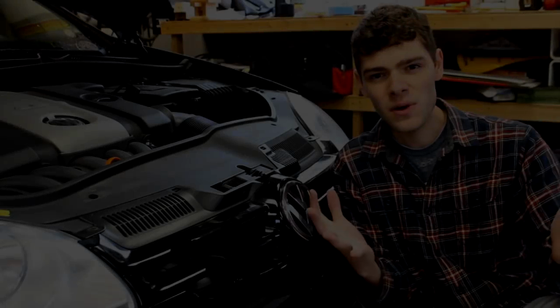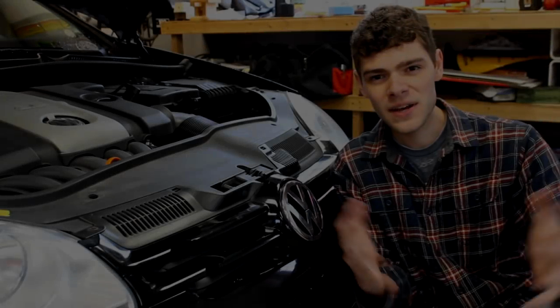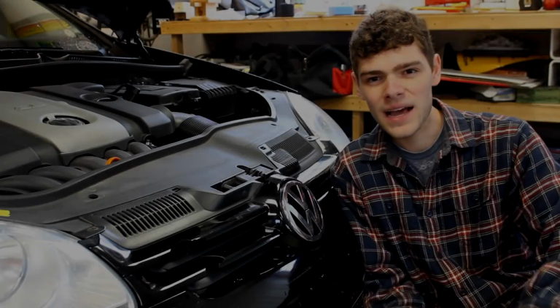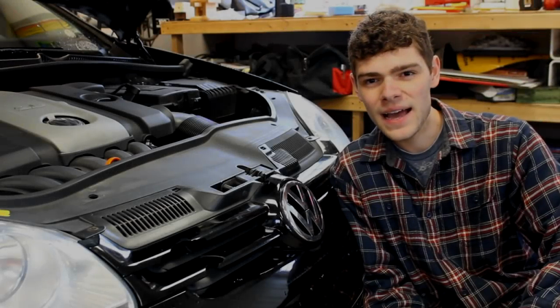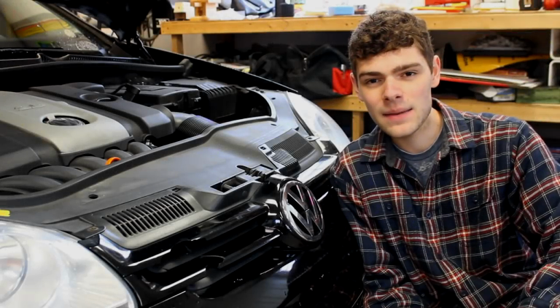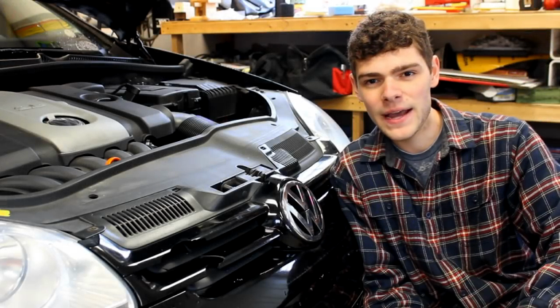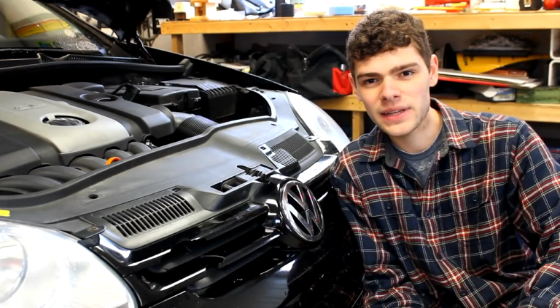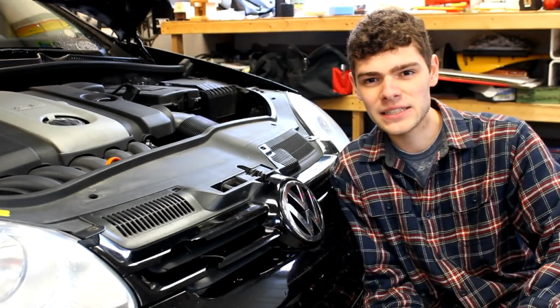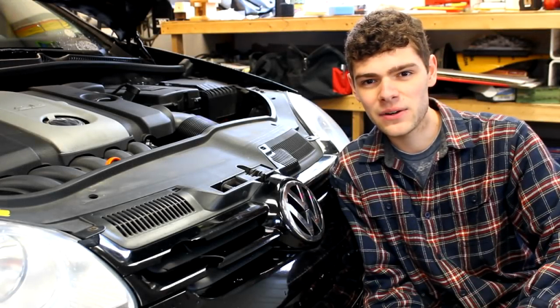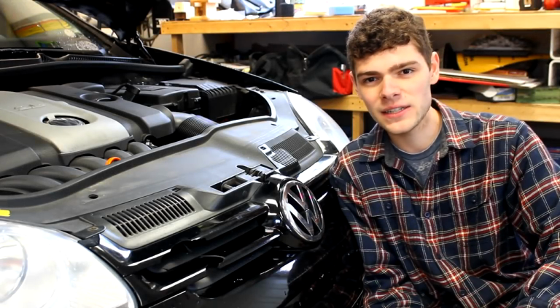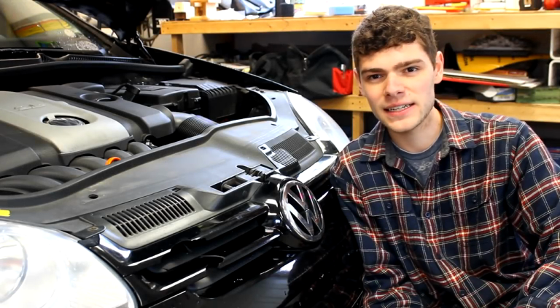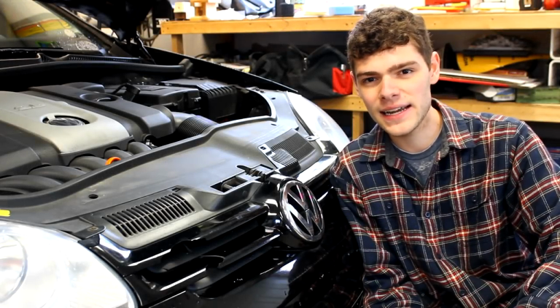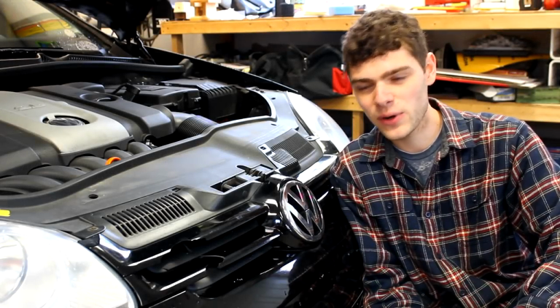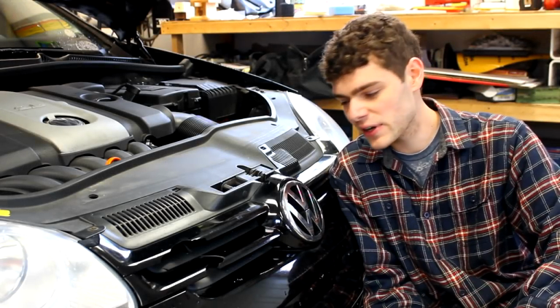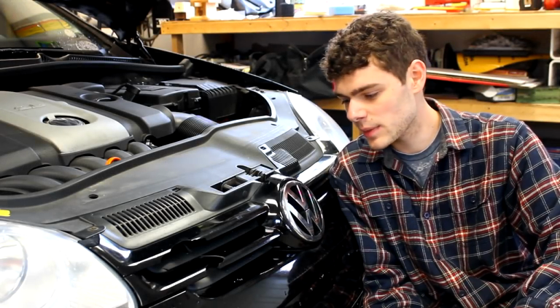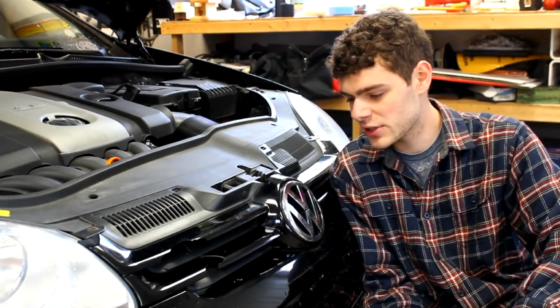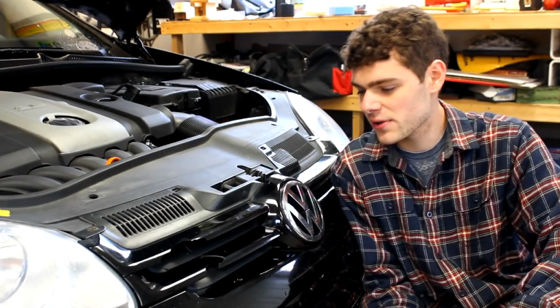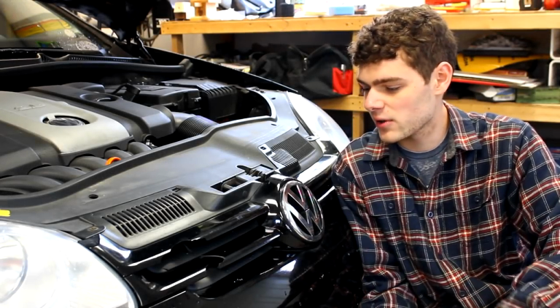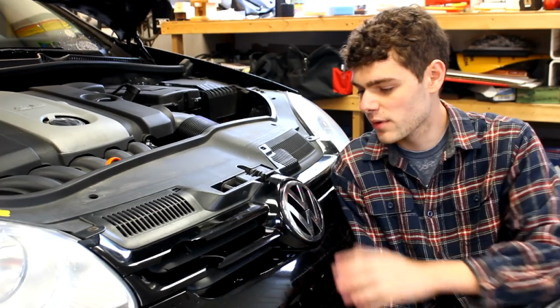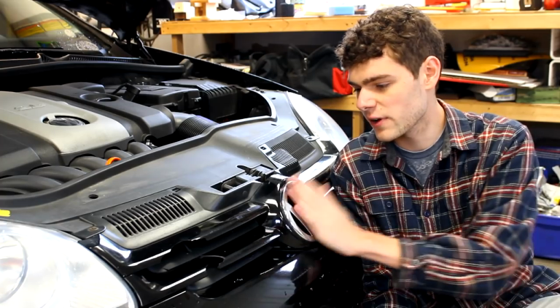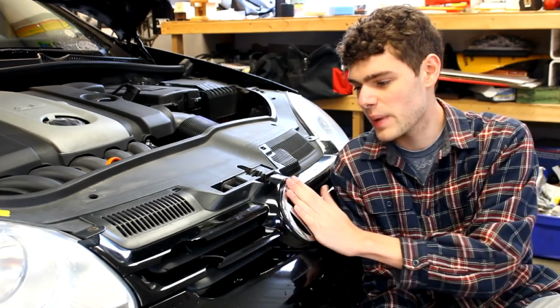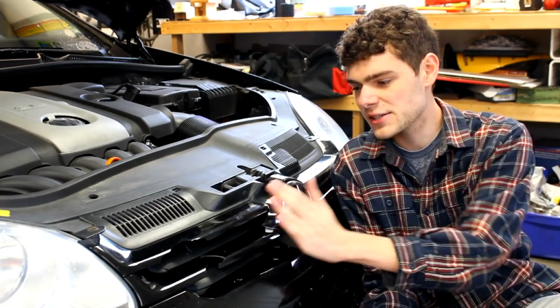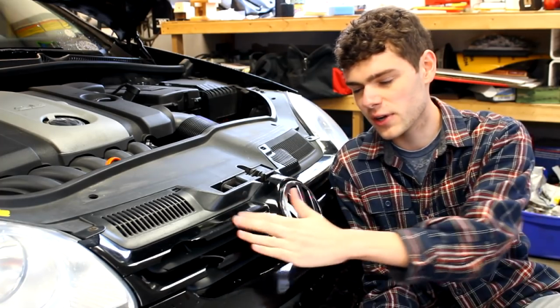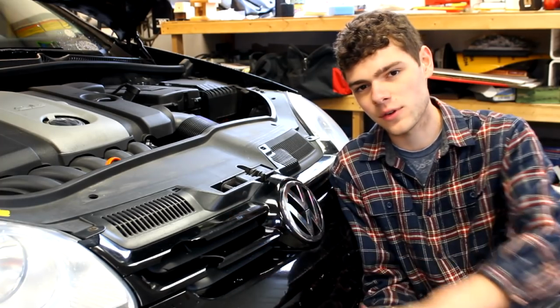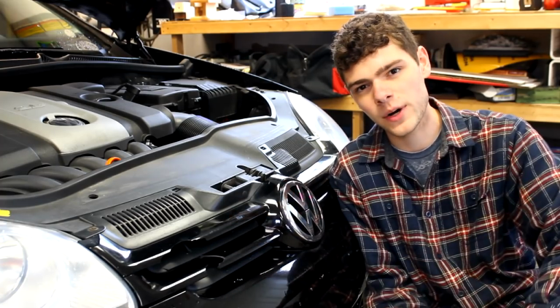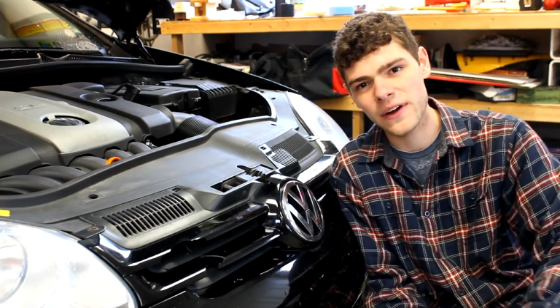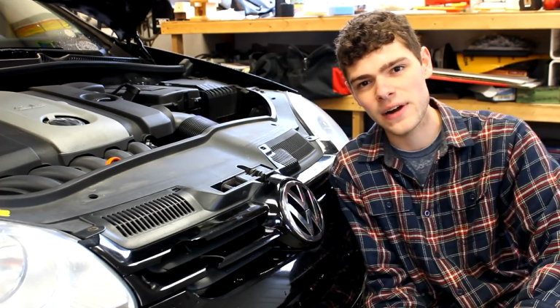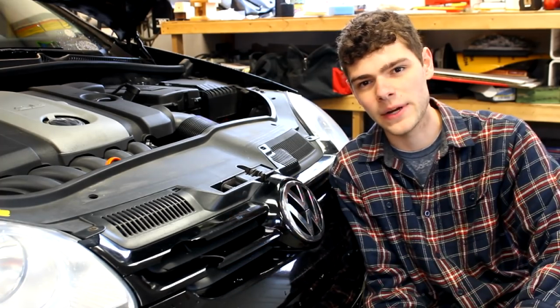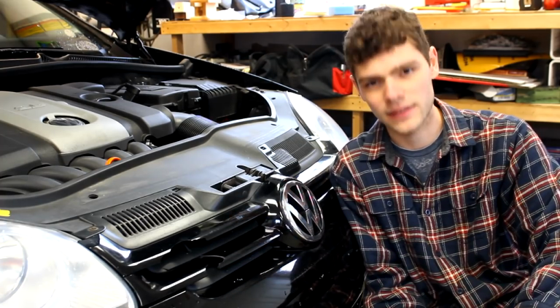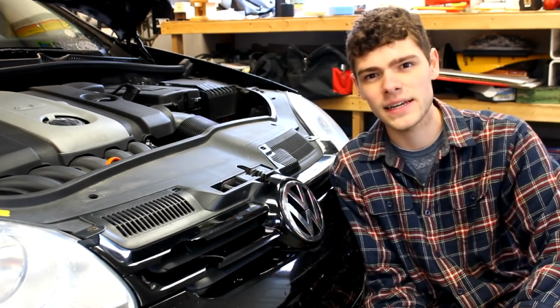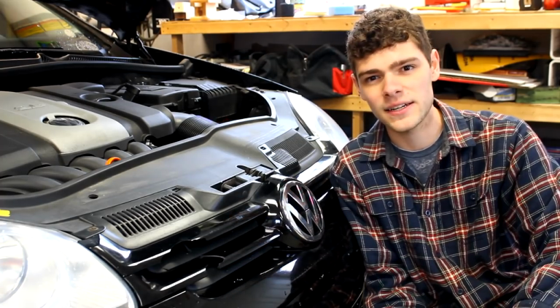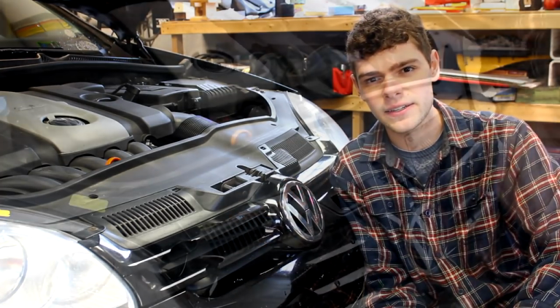What's going on guys? I'm Cash with Cash Style Cars, and in today's quick video I'm going to be showing you how to remove a front badge and grill from a Mark 5 Rabbit. Let's get started.